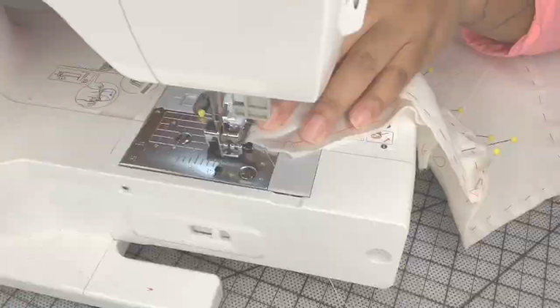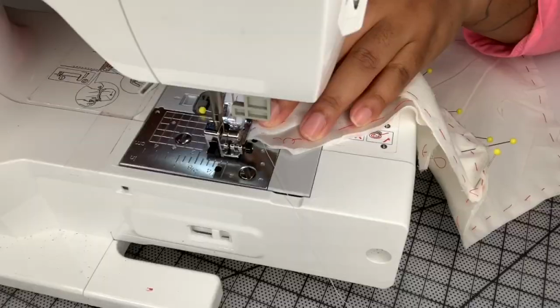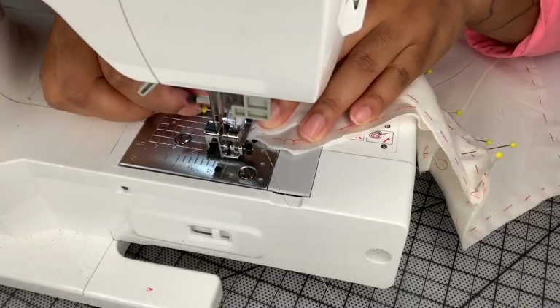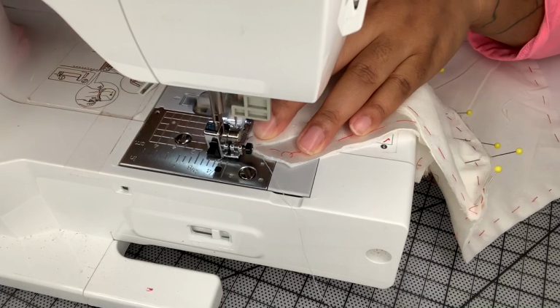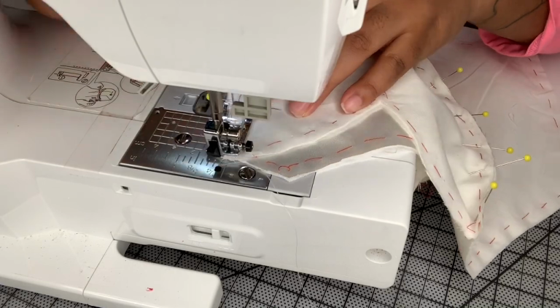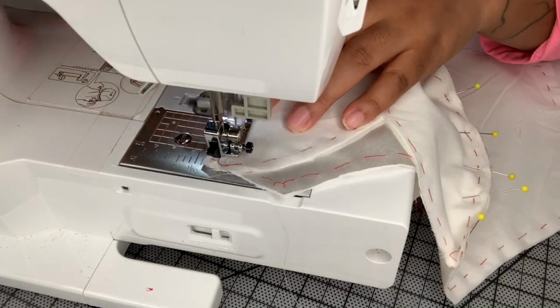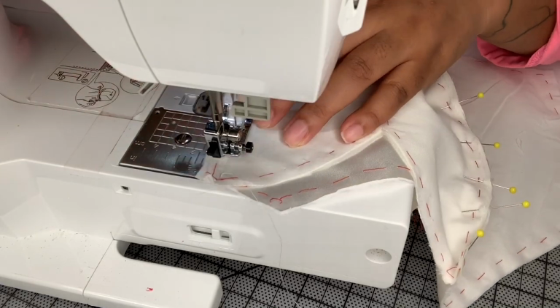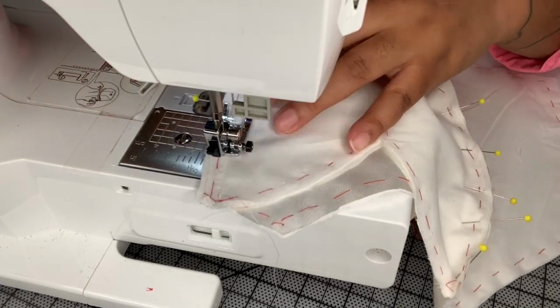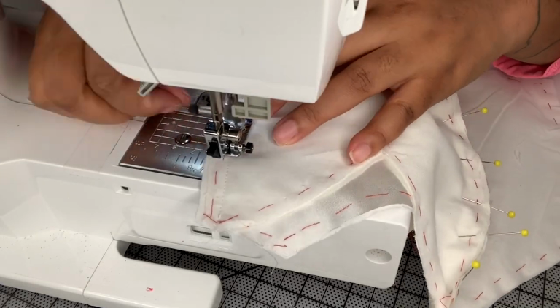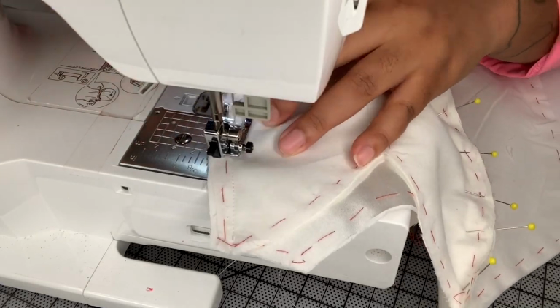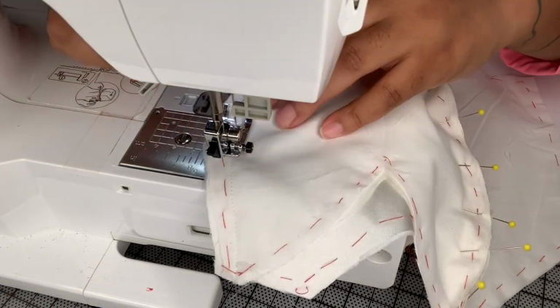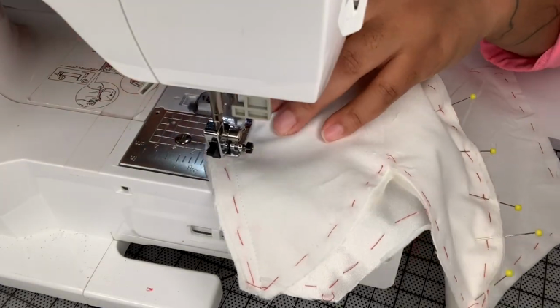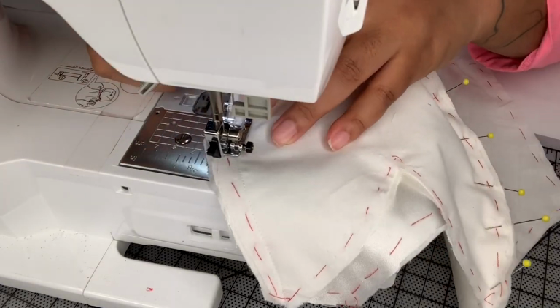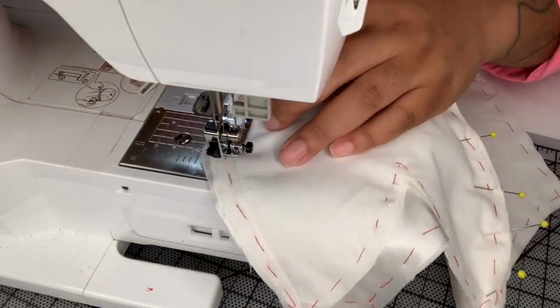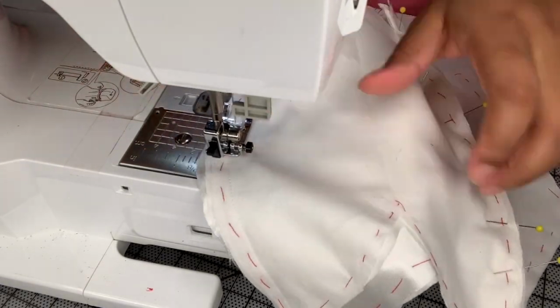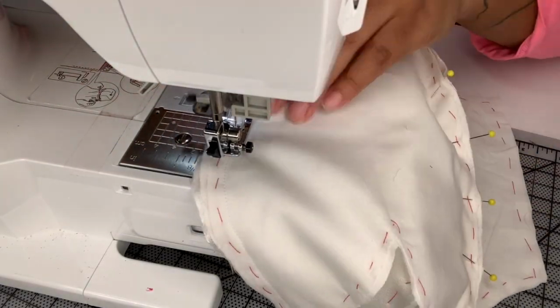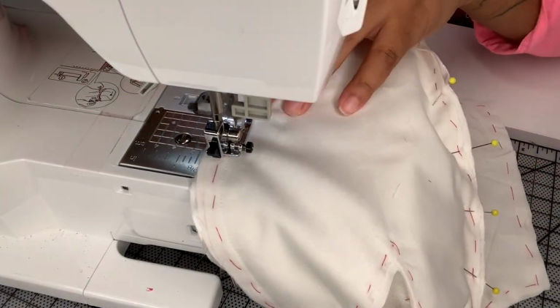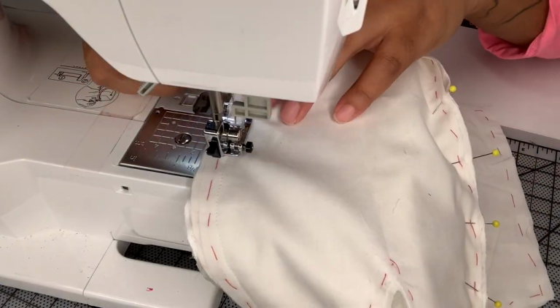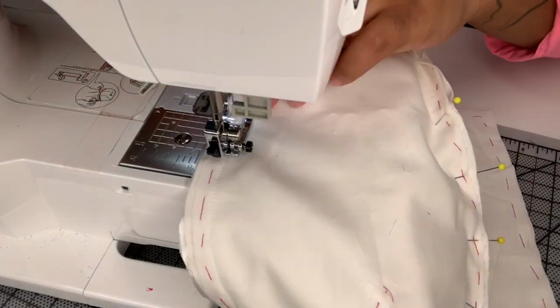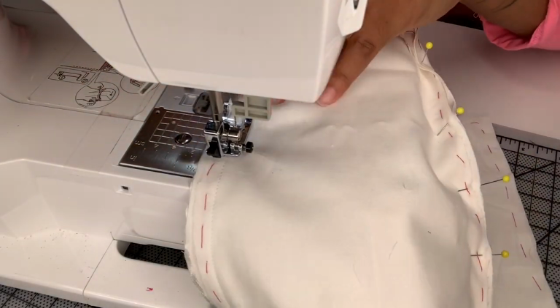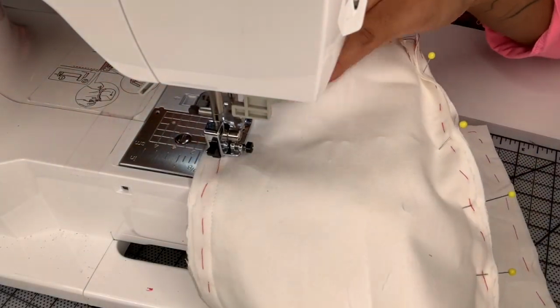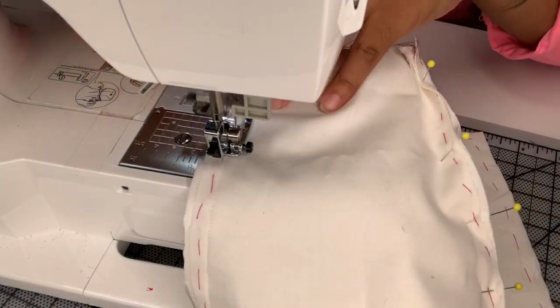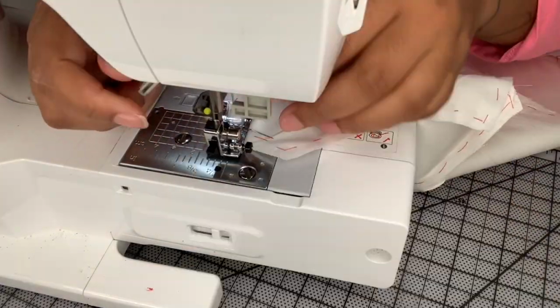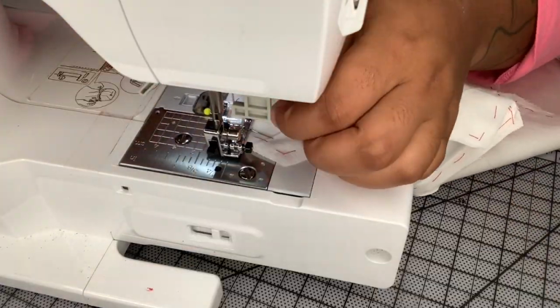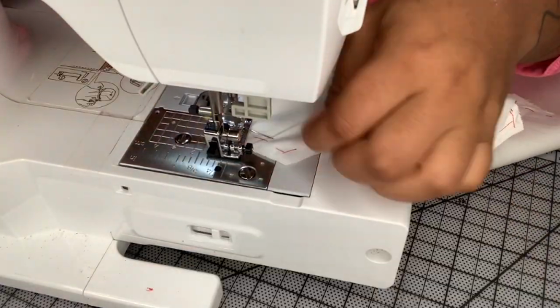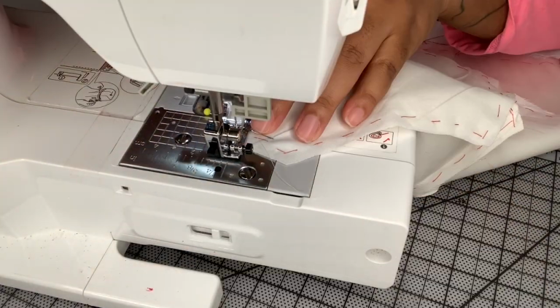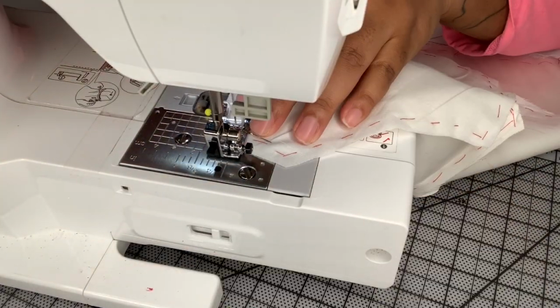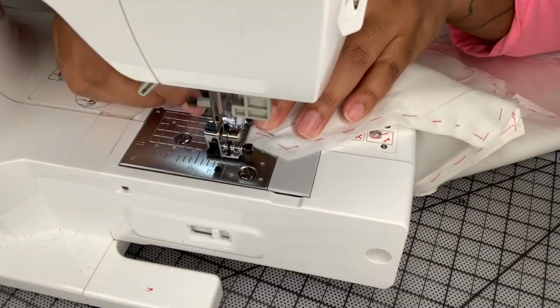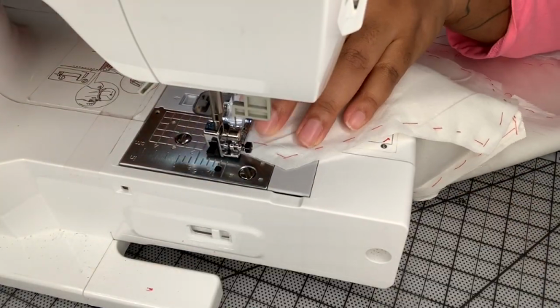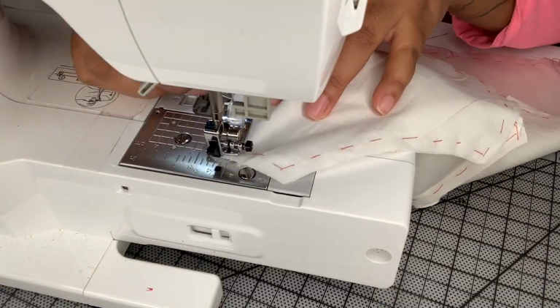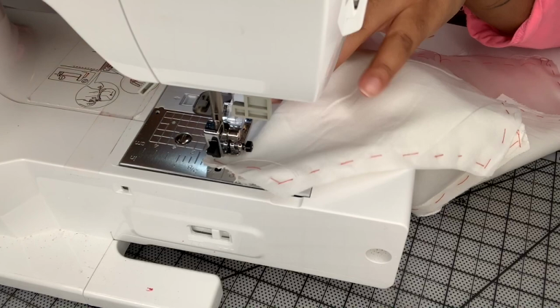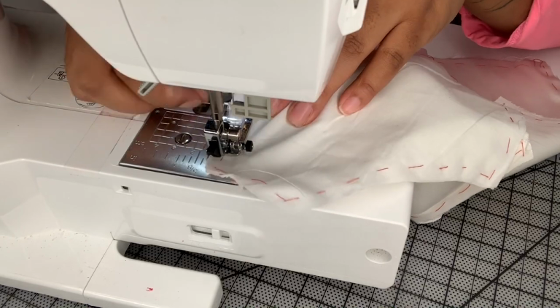Here I am sewing everything together right sides together with a one centimeter seam allowance.